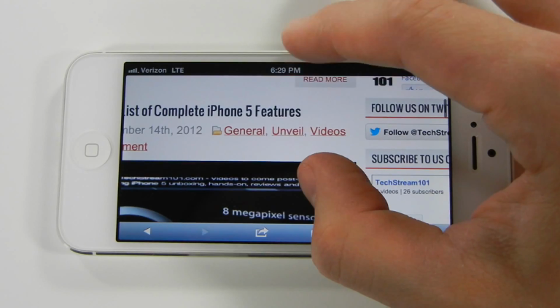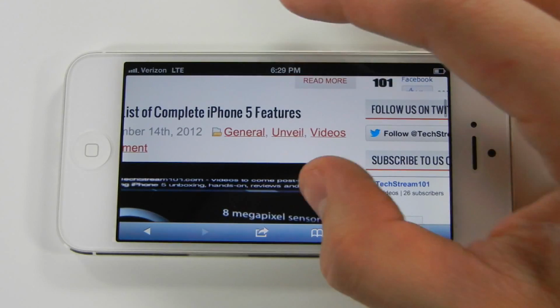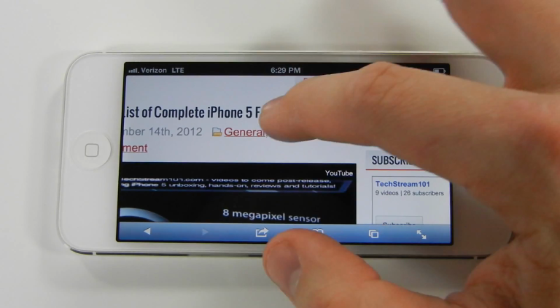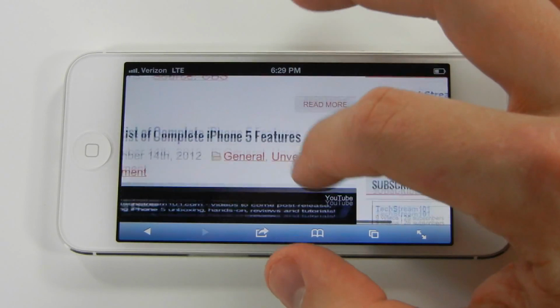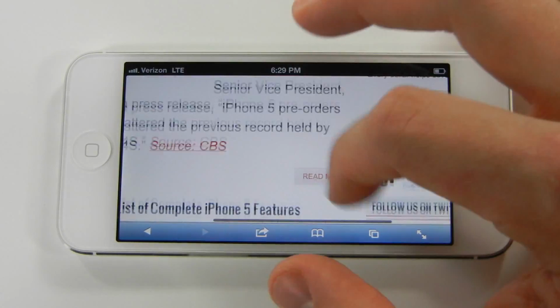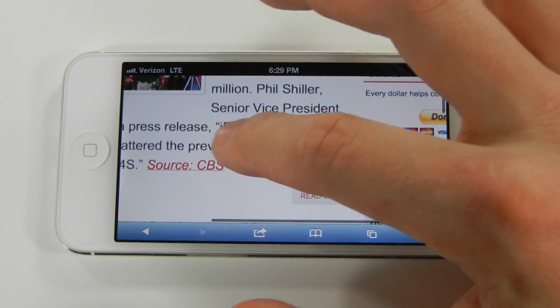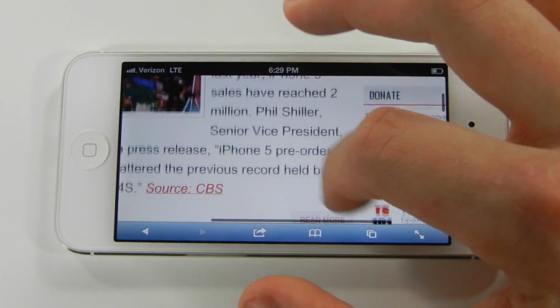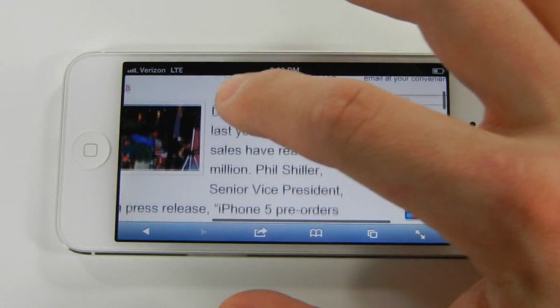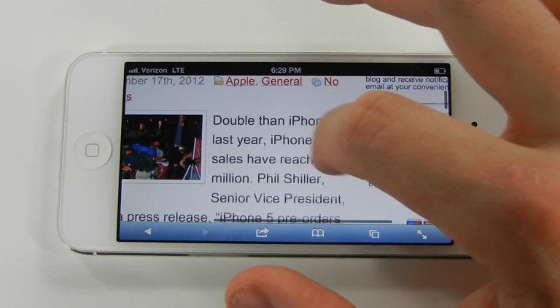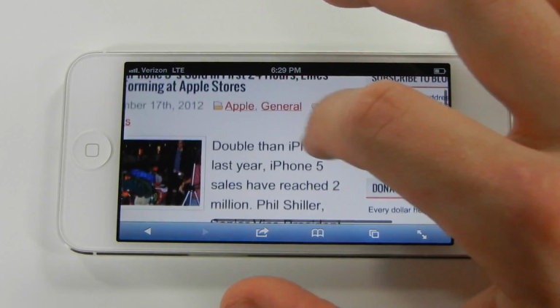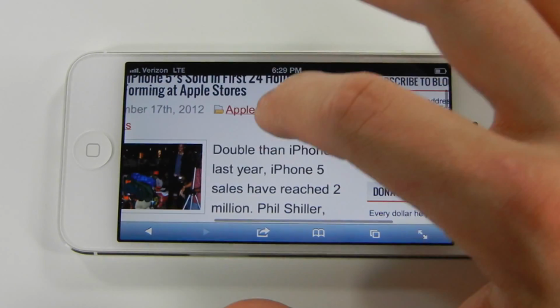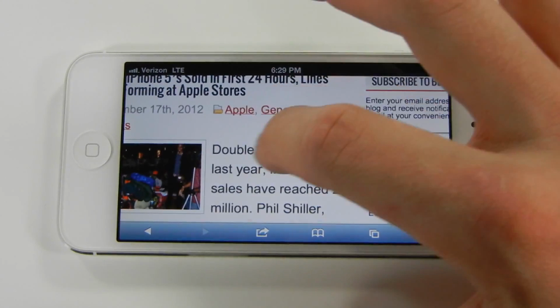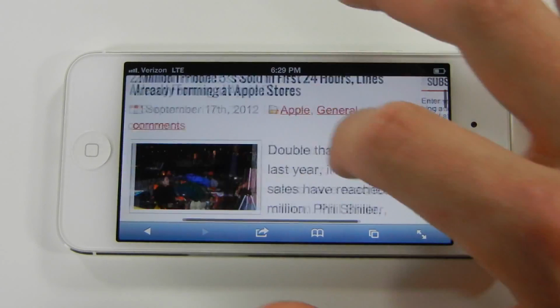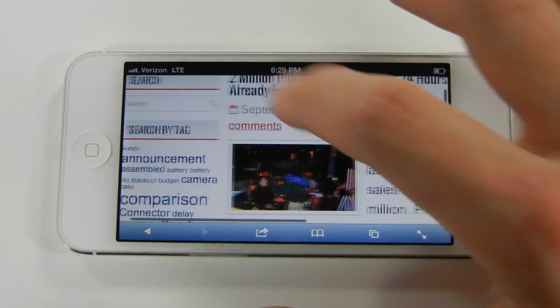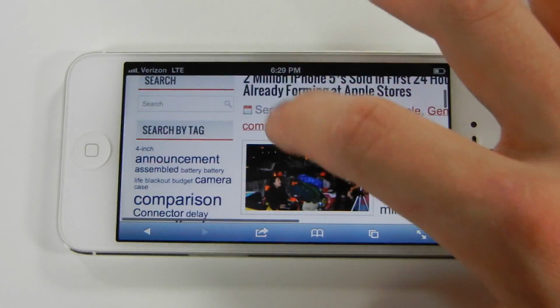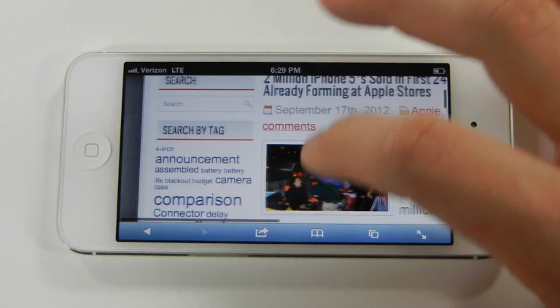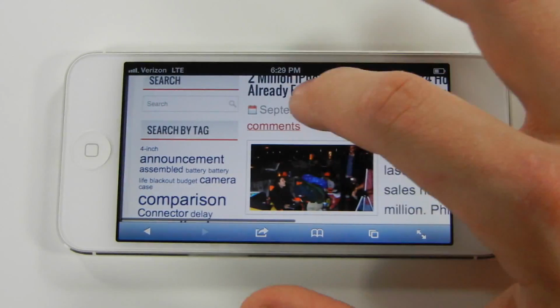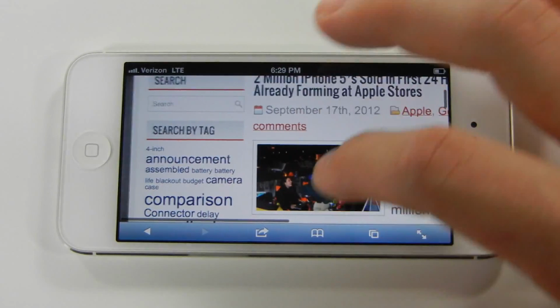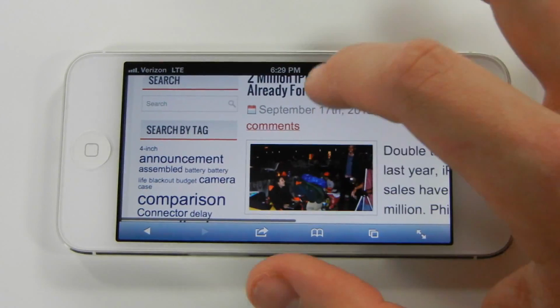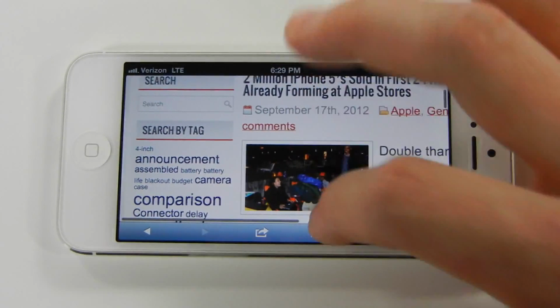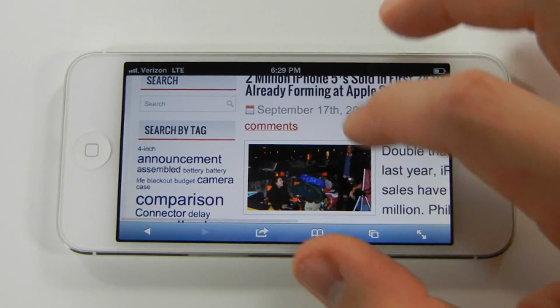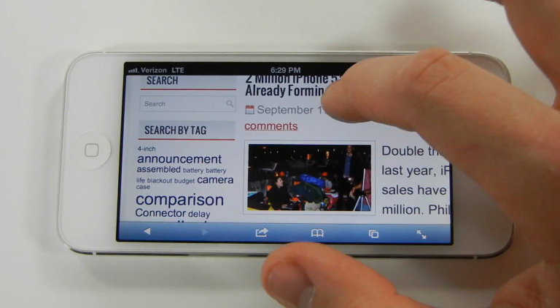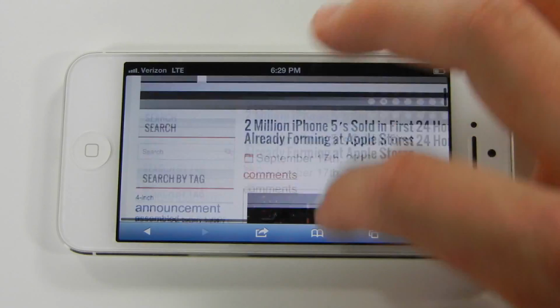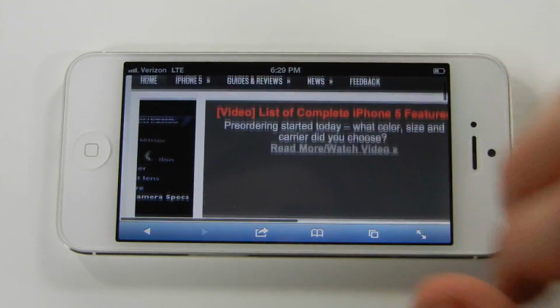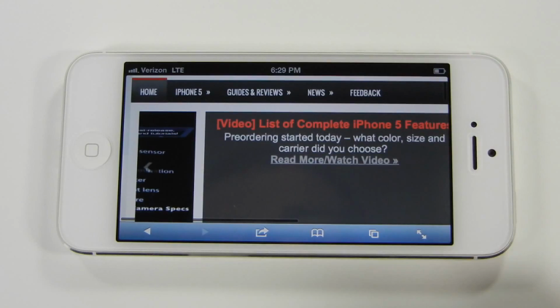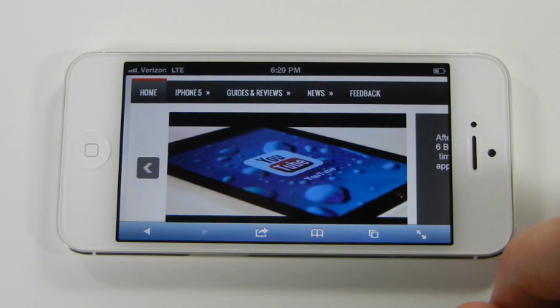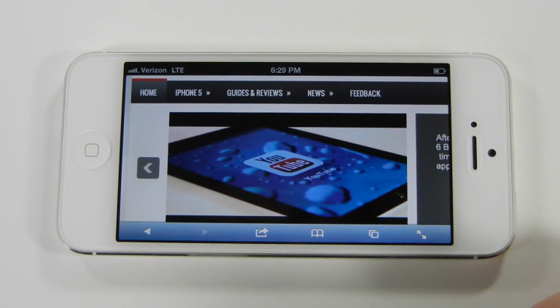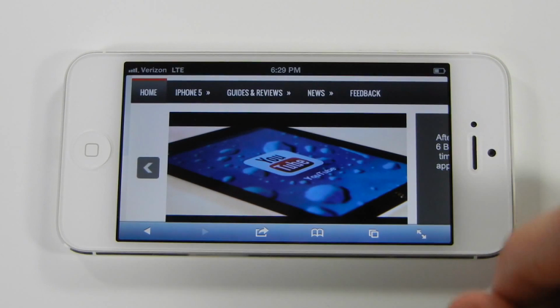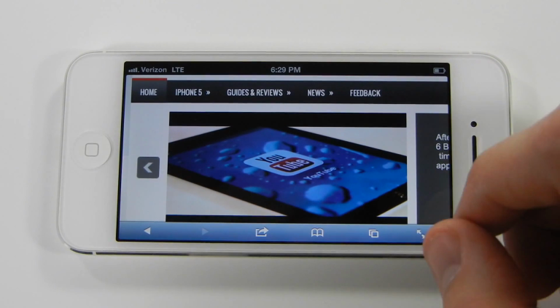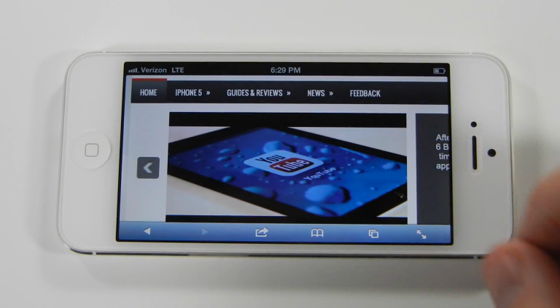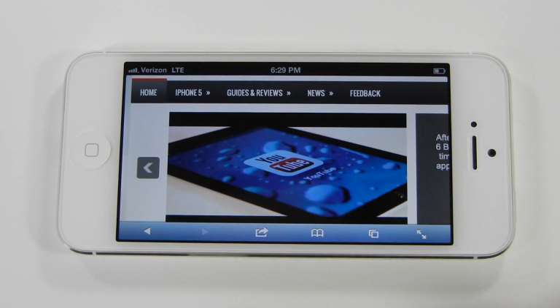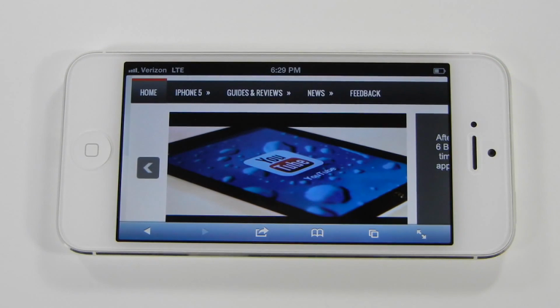The Retina display with 332 pixels per inch renders images so crisp you have to see it in person to experience the full effect.